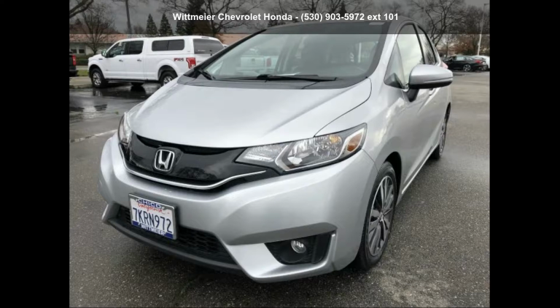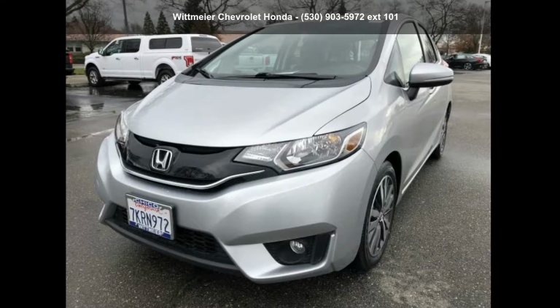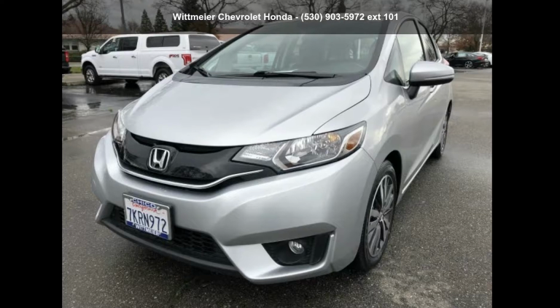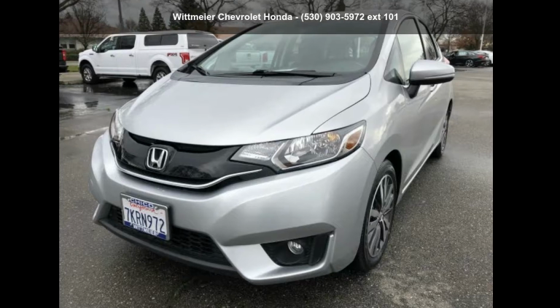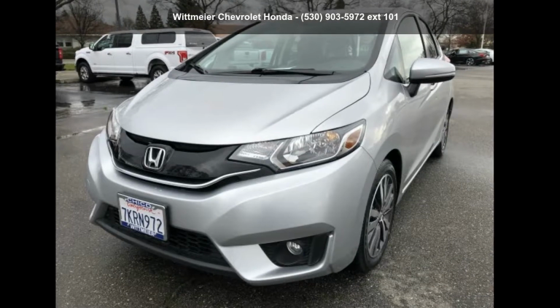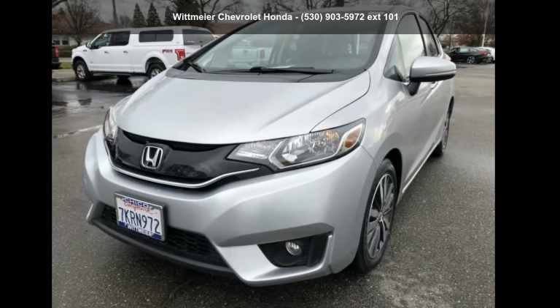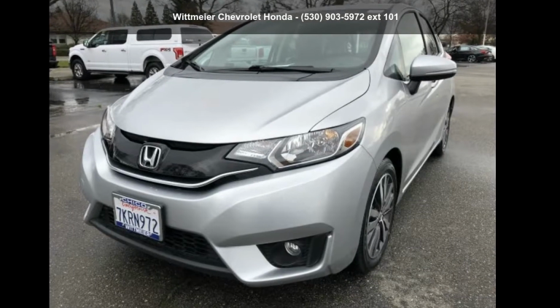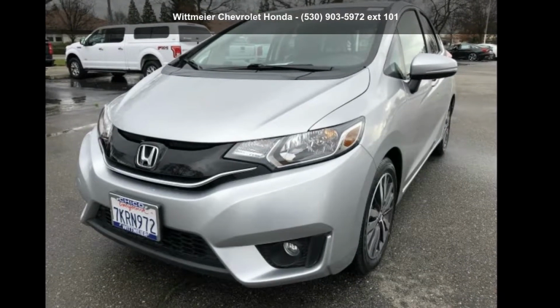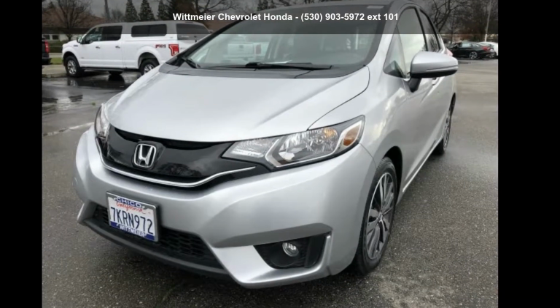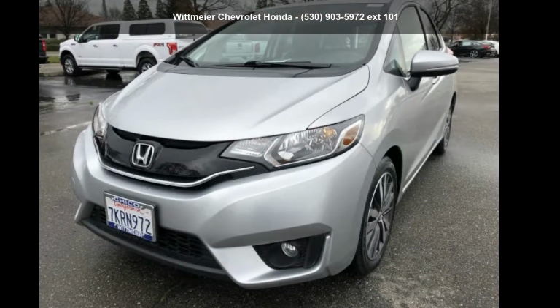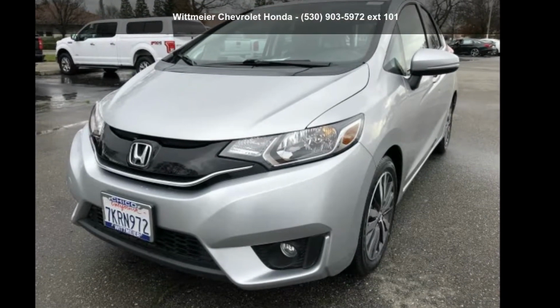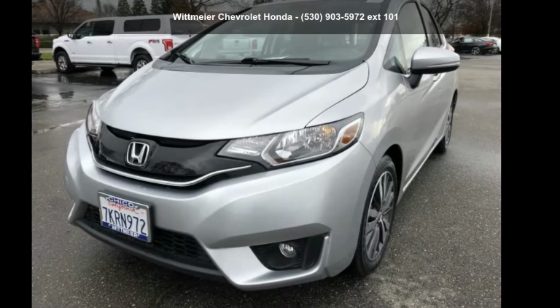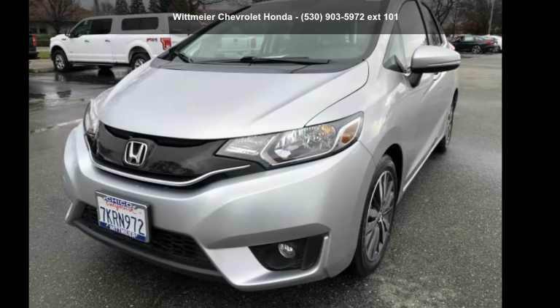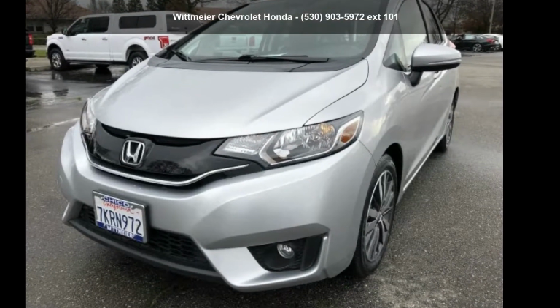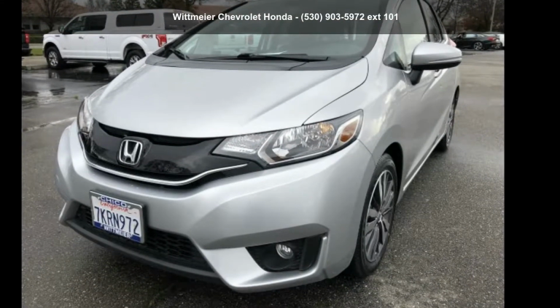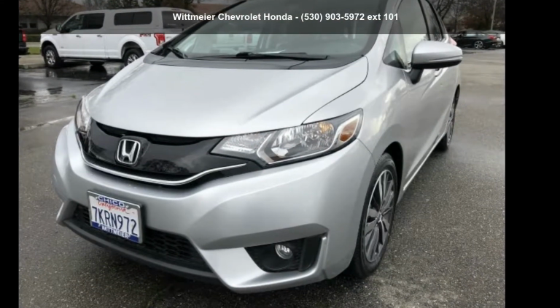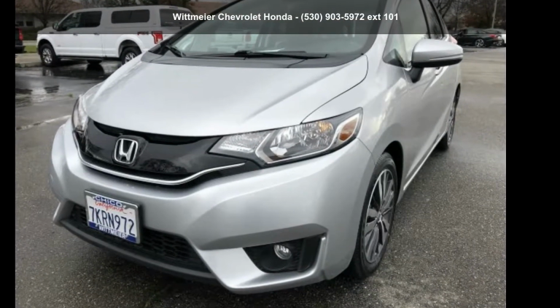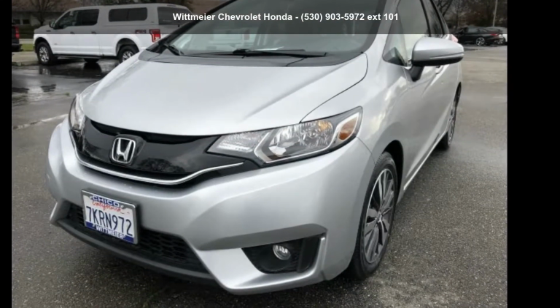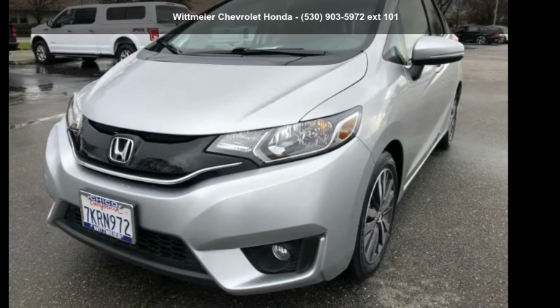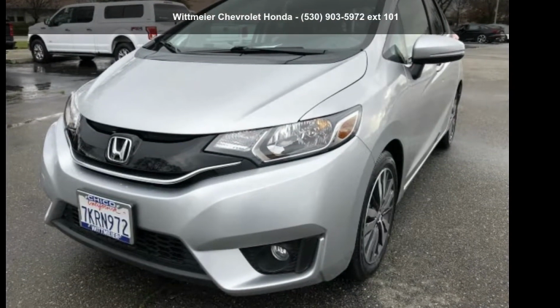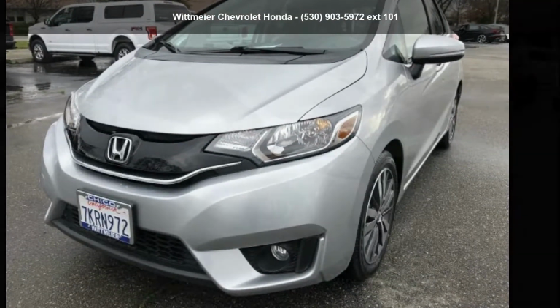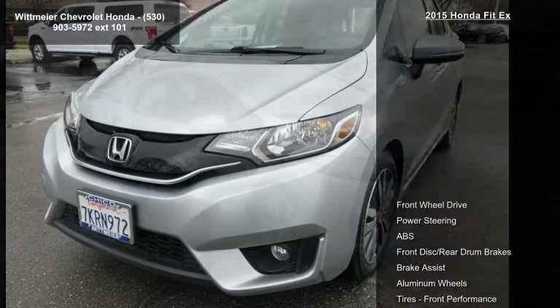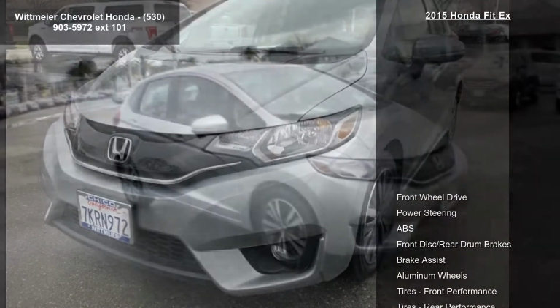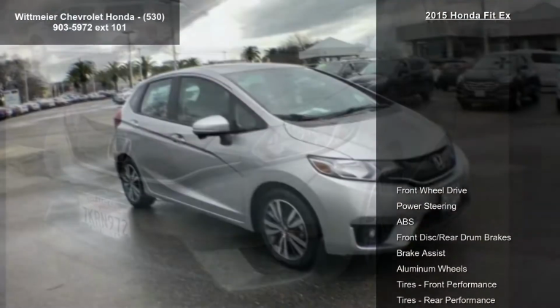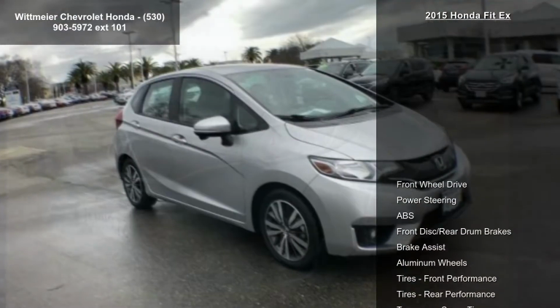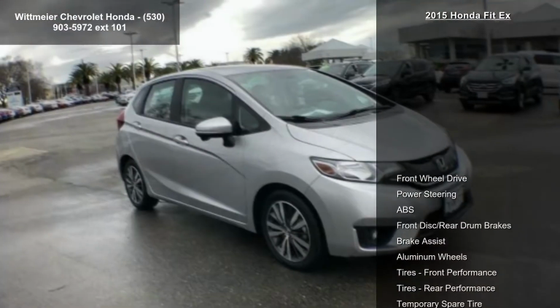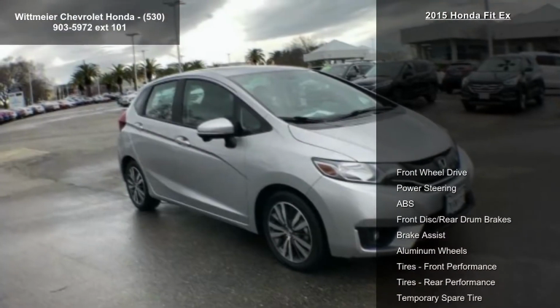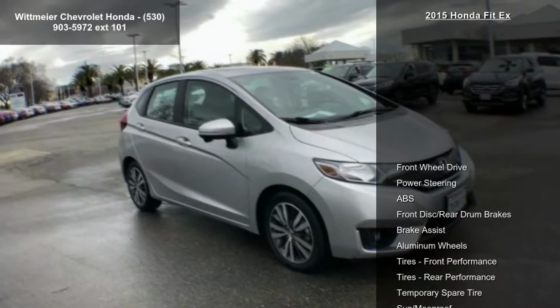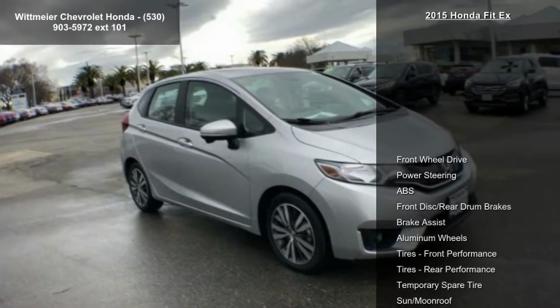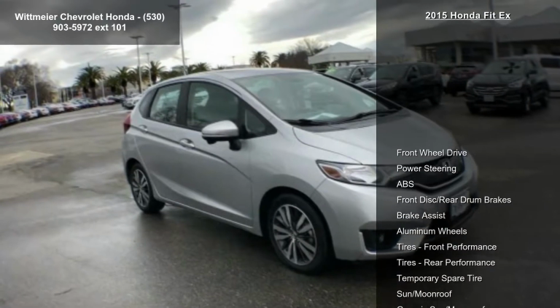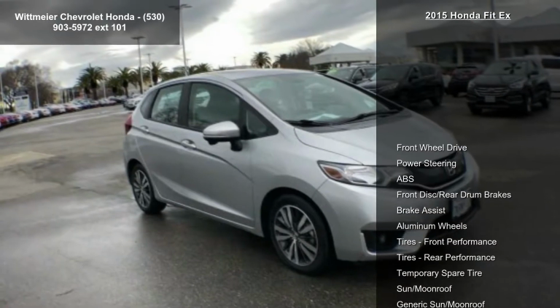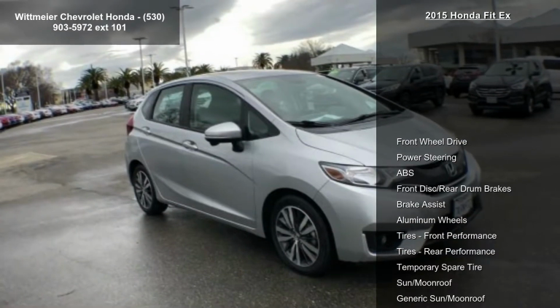Presenting the Honda 2015 Fit X. This may be the set of wheels you've been looking for.